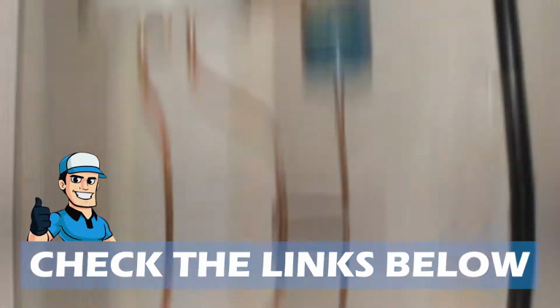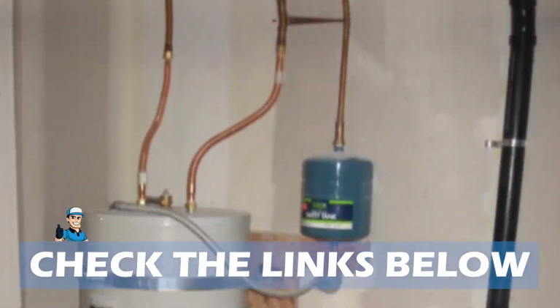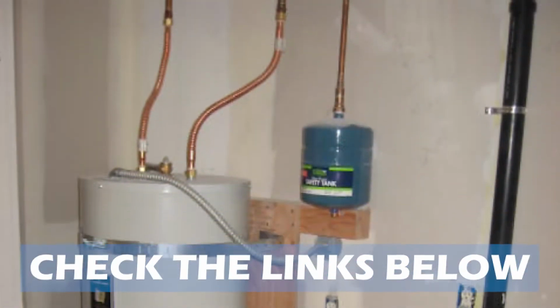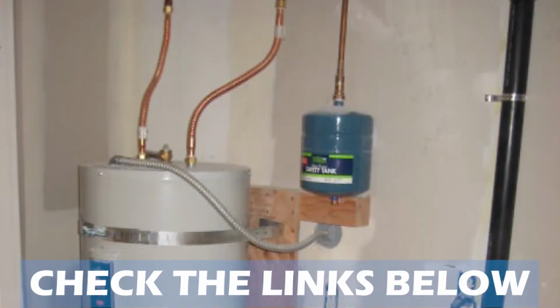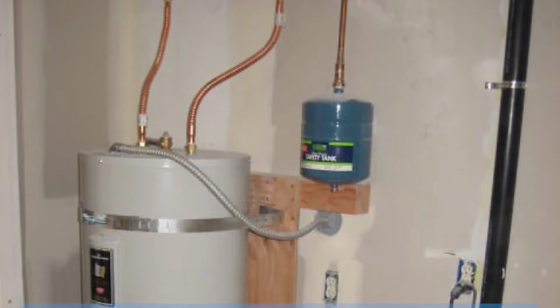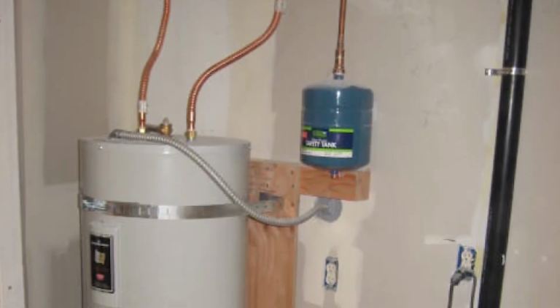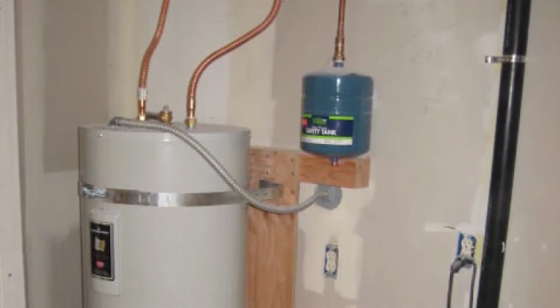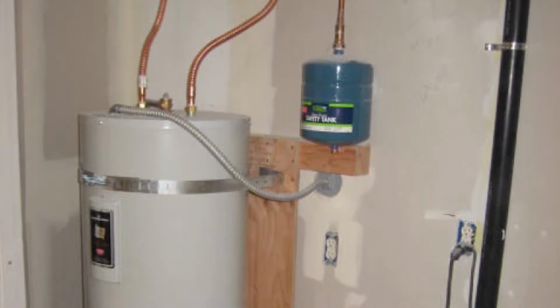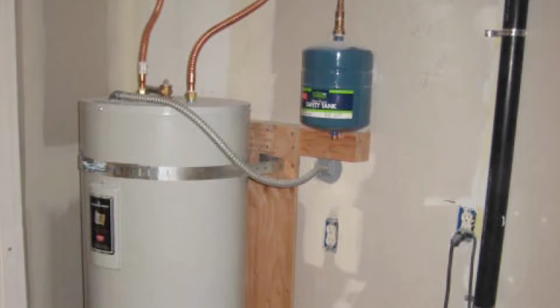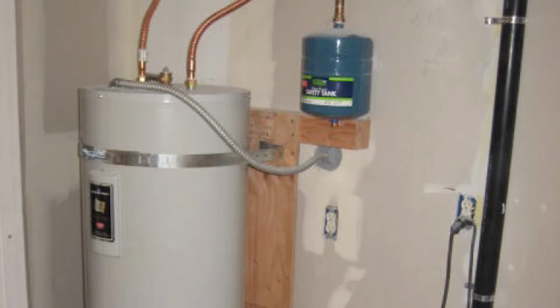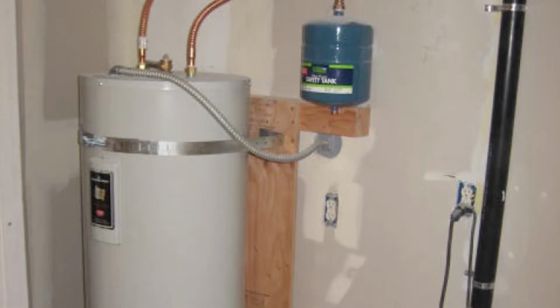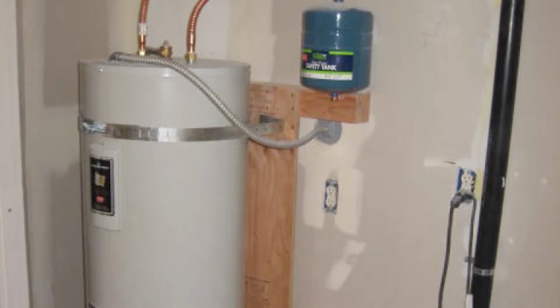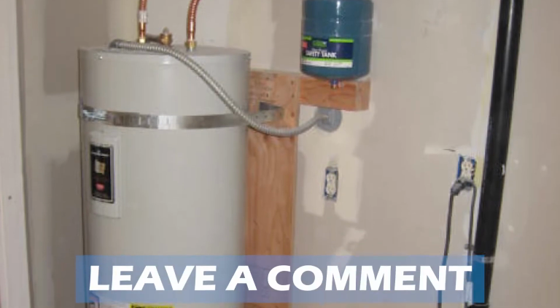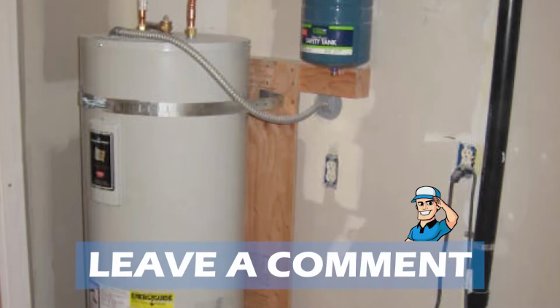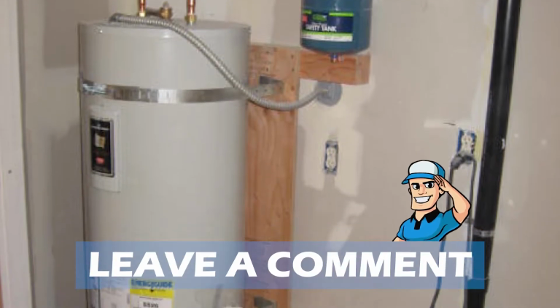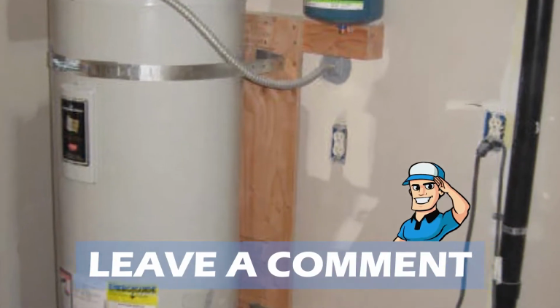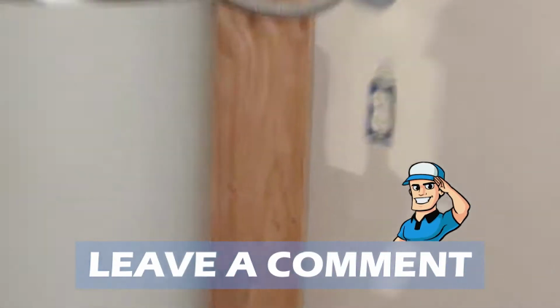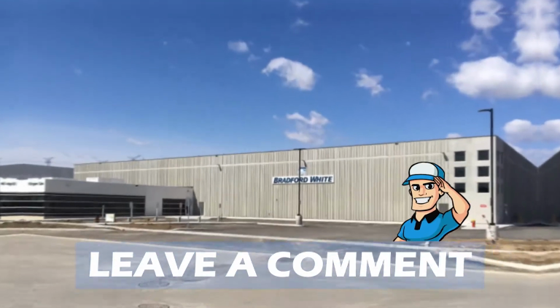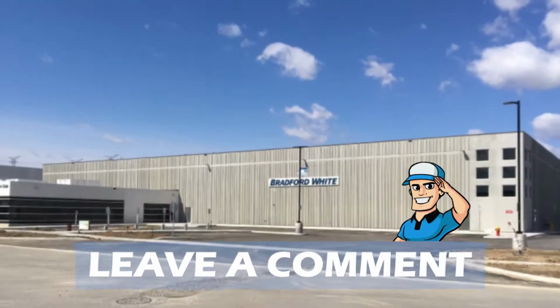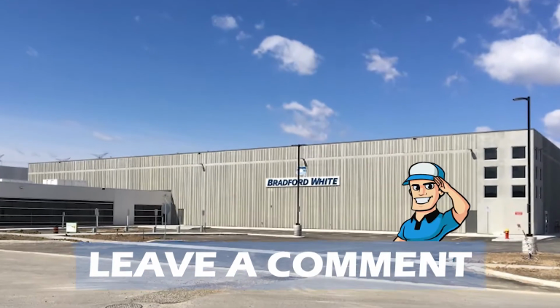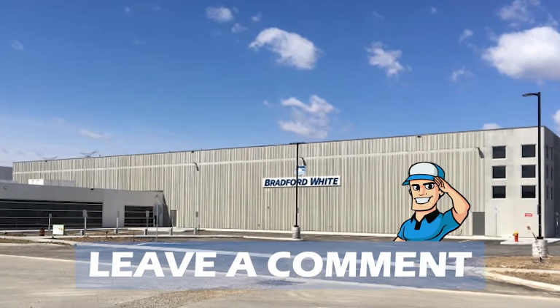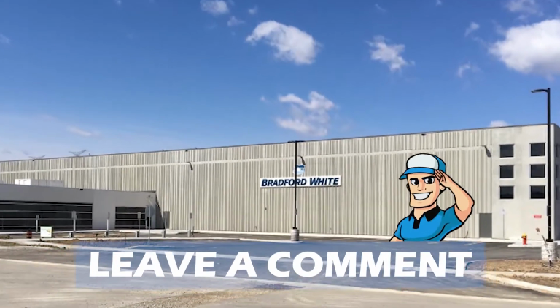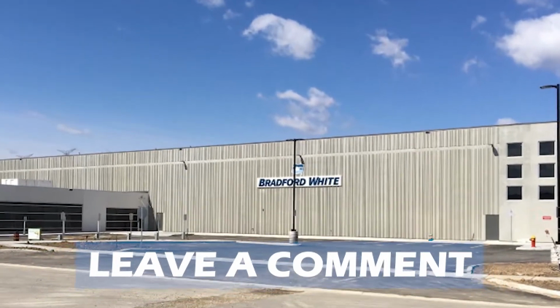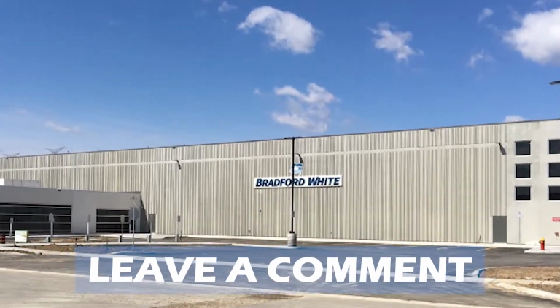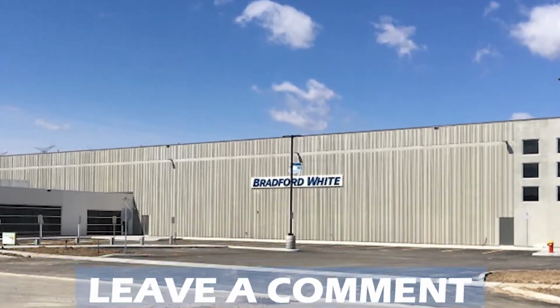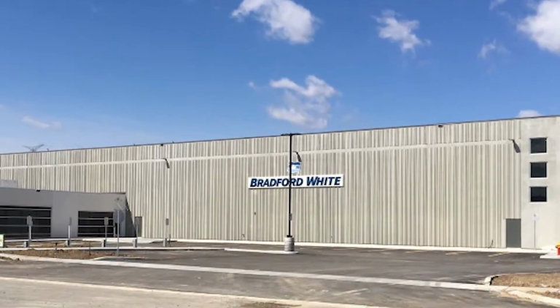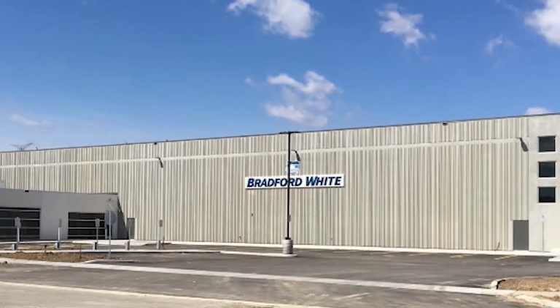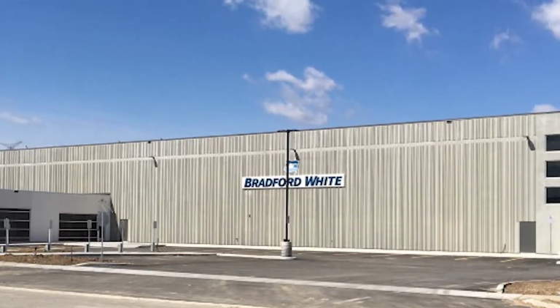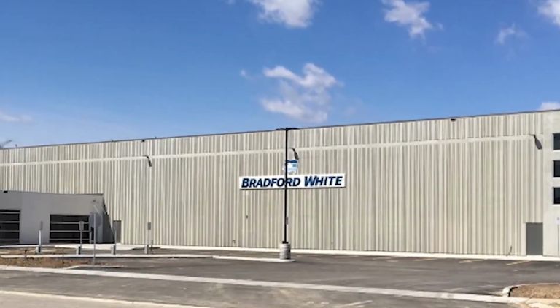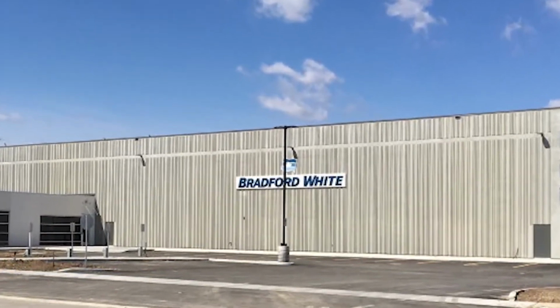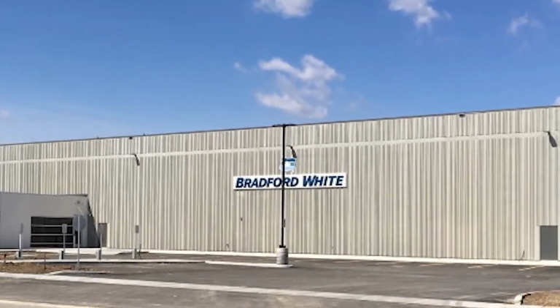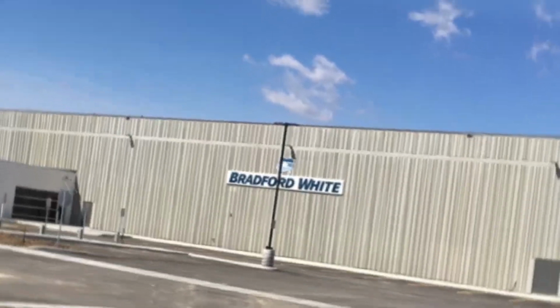If you have another product you'd like us to review, let us know by leaving a comment down below. So, without further ado, let's get started.